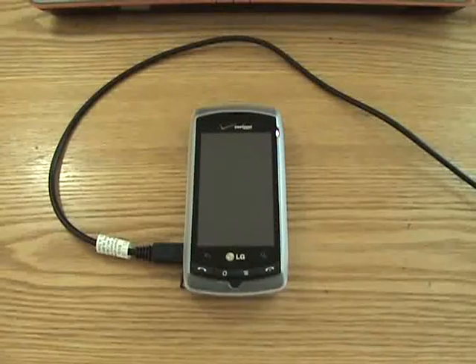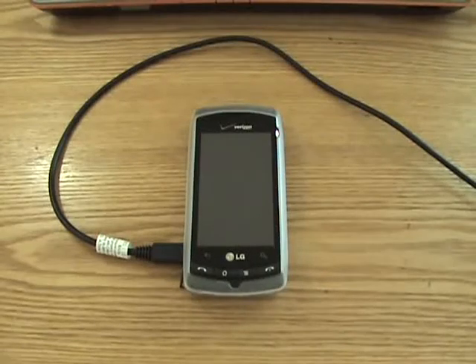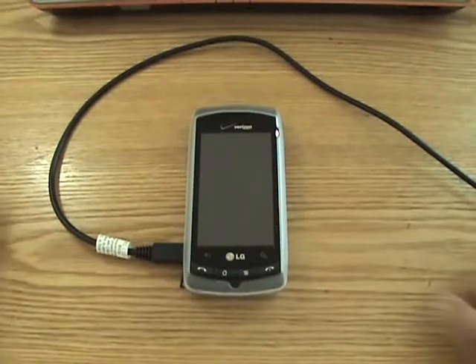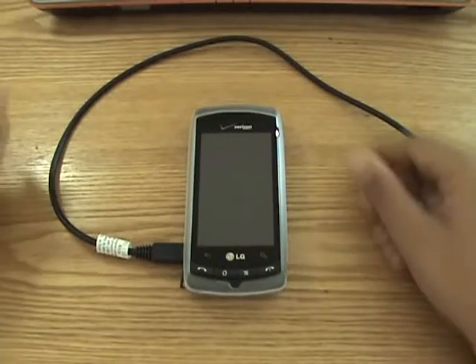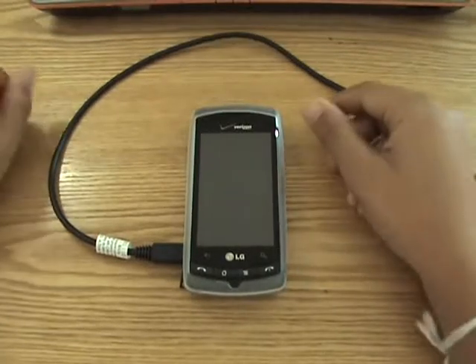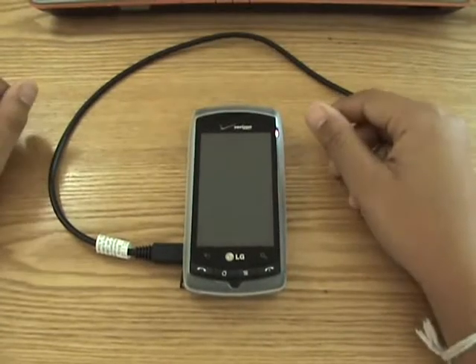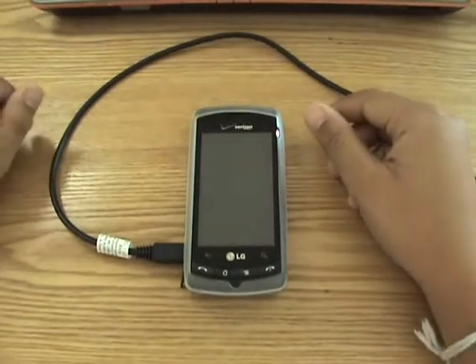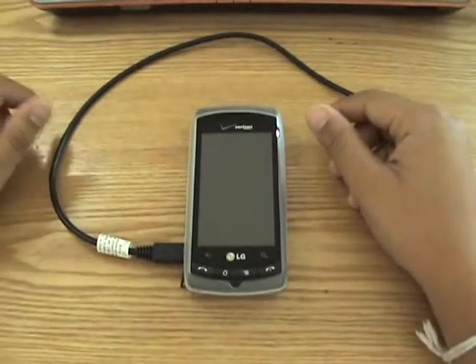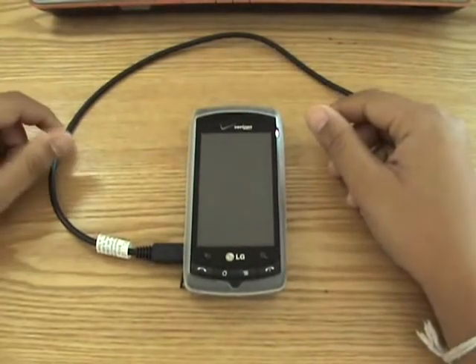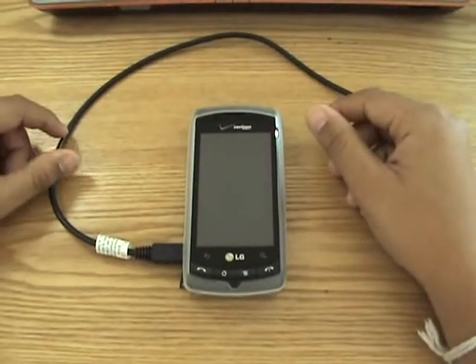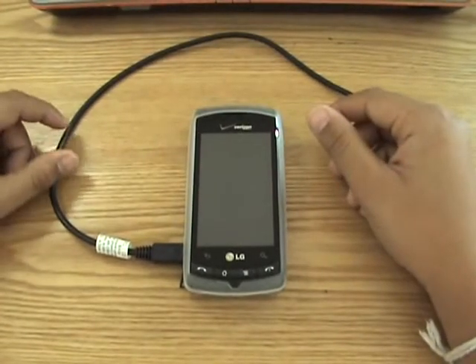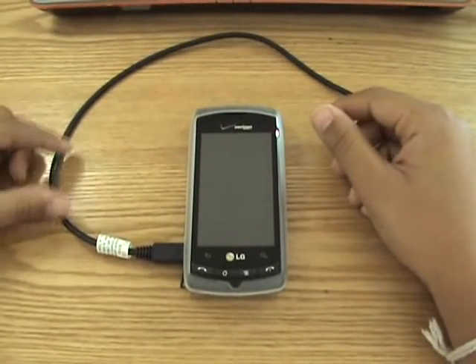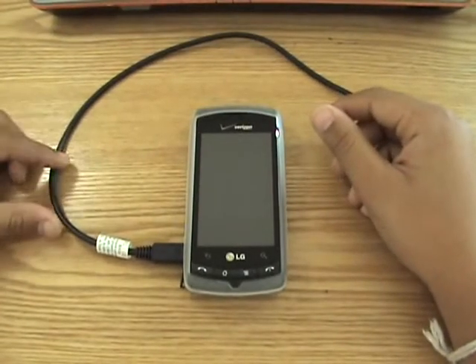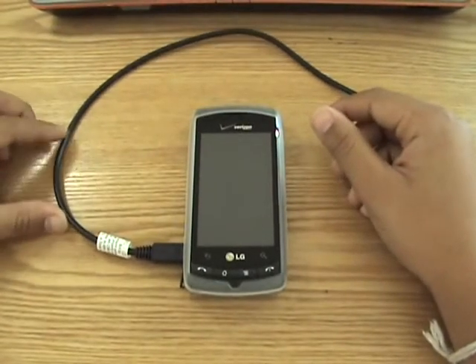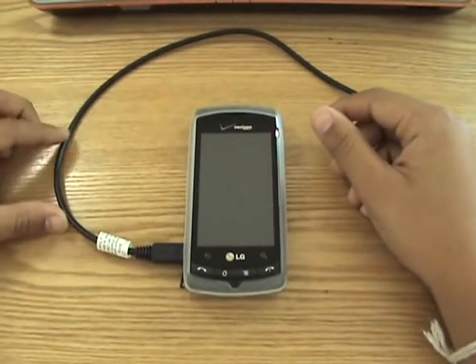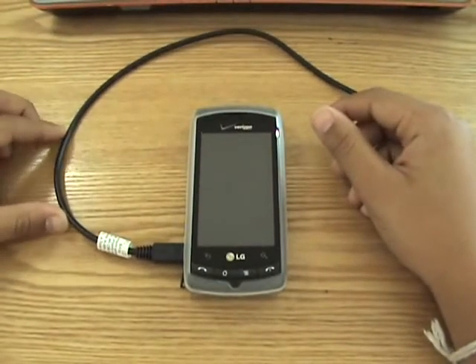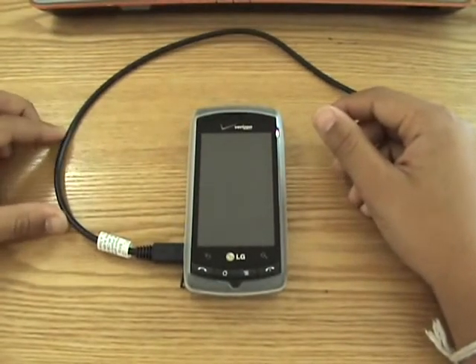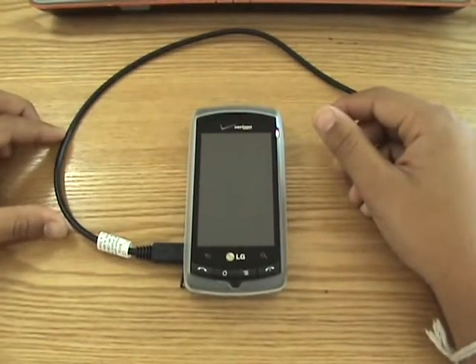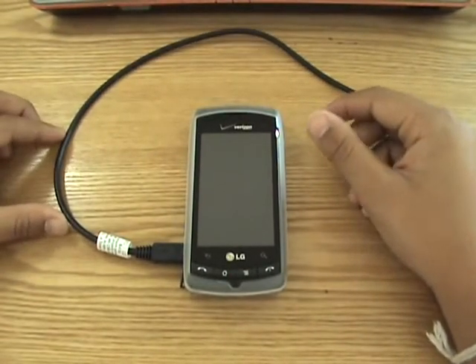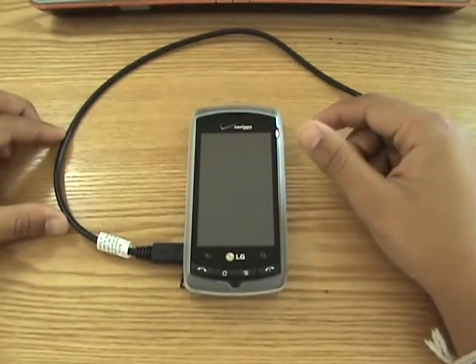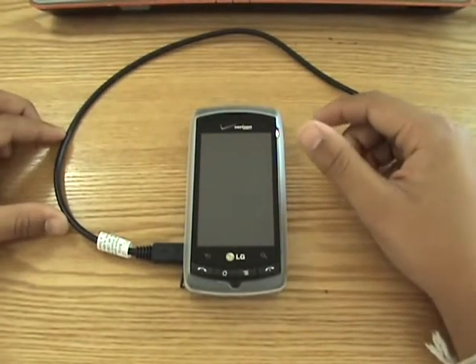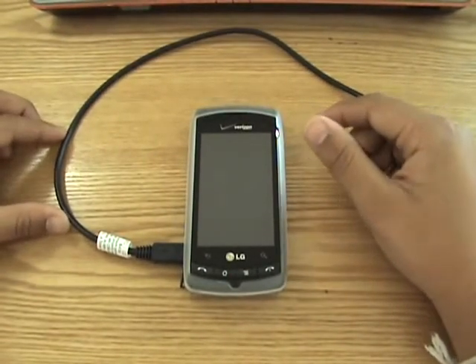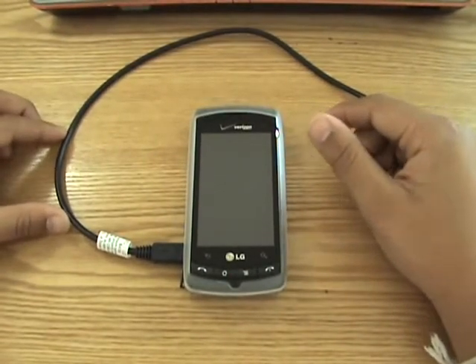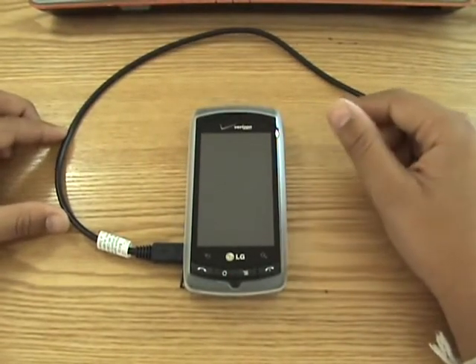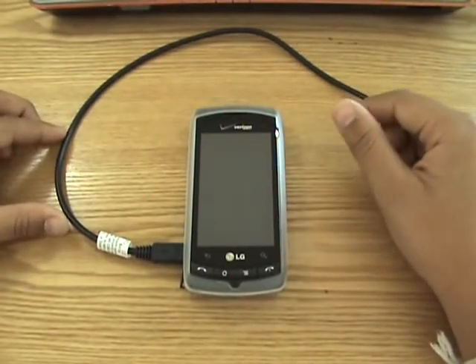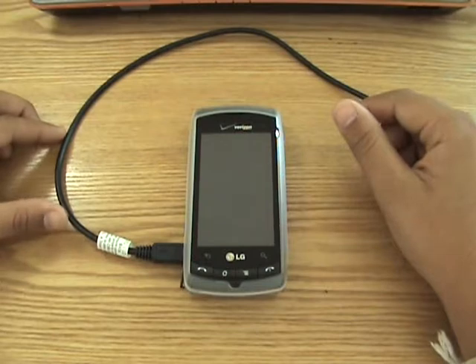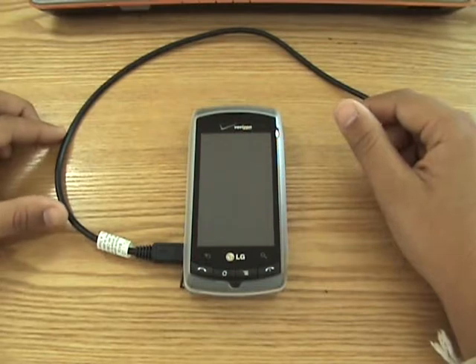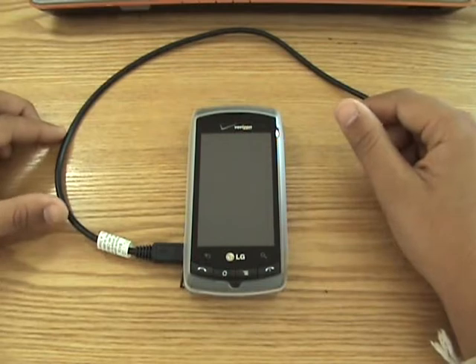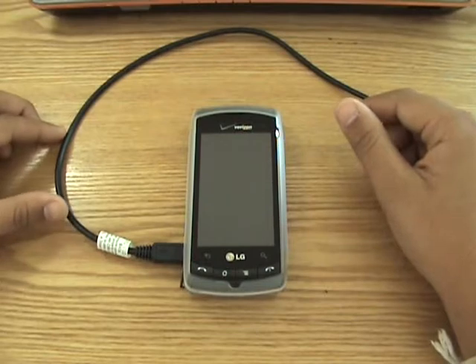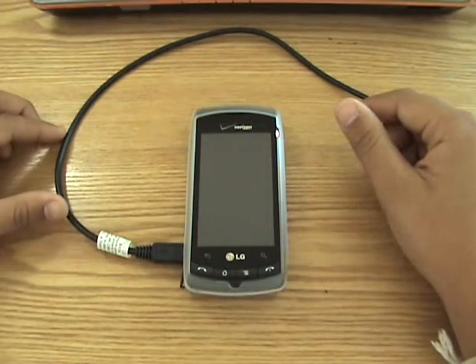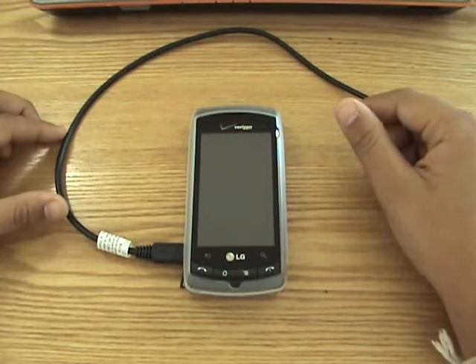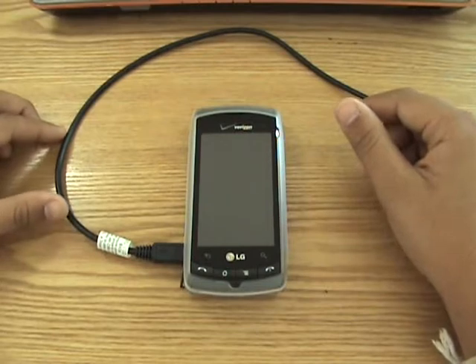Hello everybody, it's the Donner Ranch here and today I'm going to show you guys how to tether your Android smartphone for free.